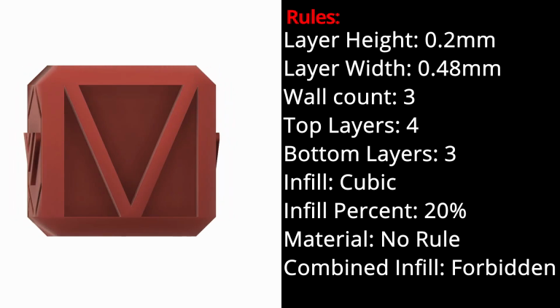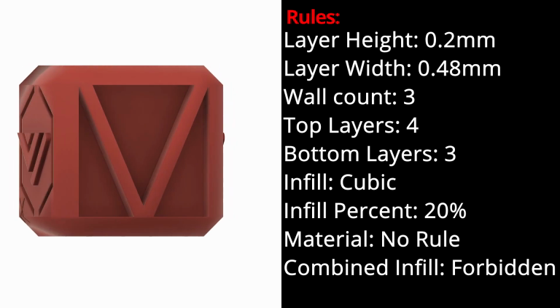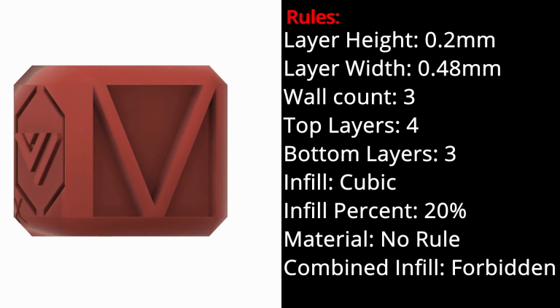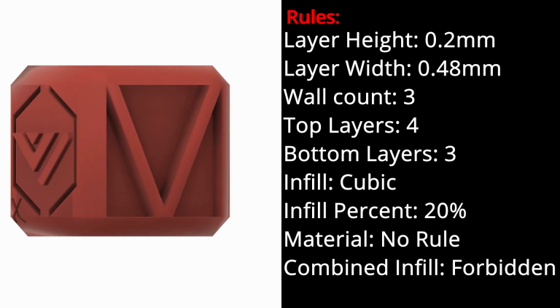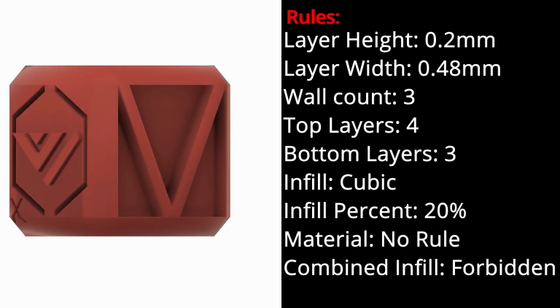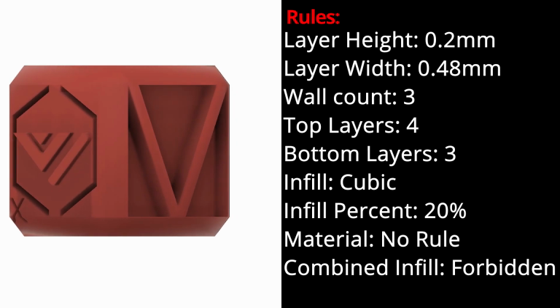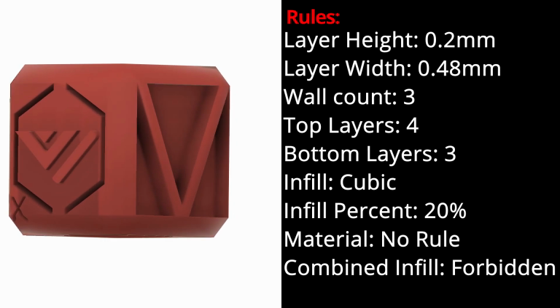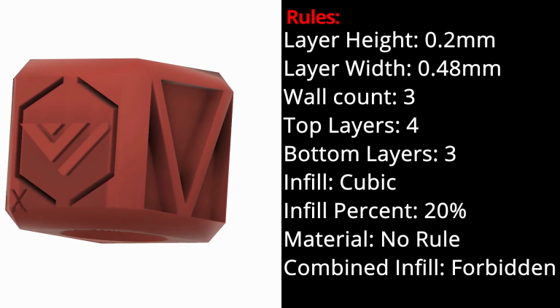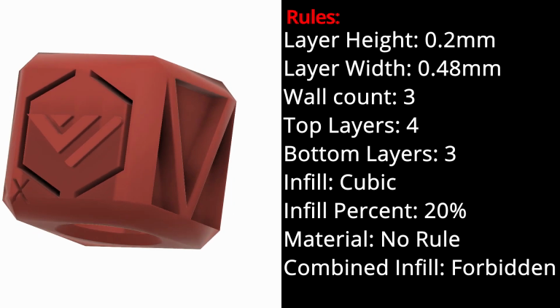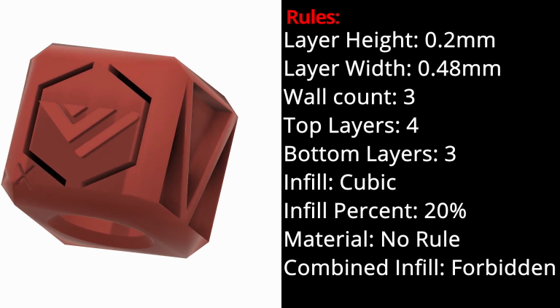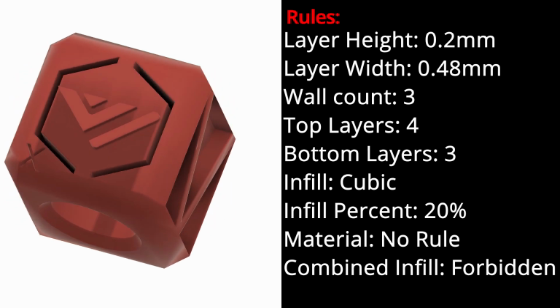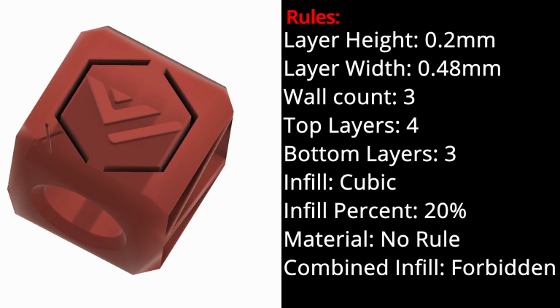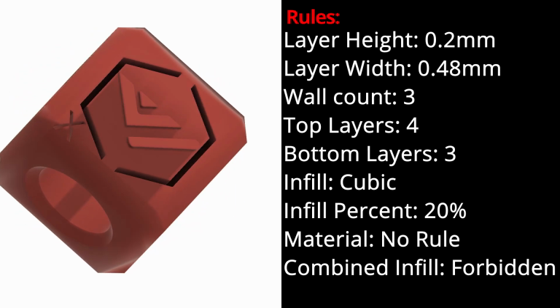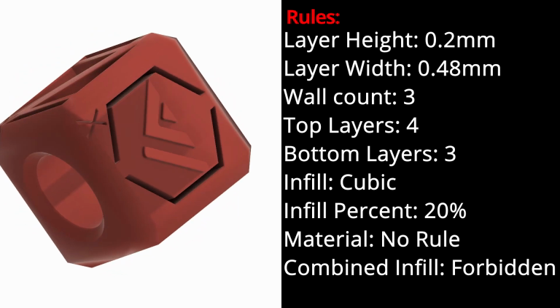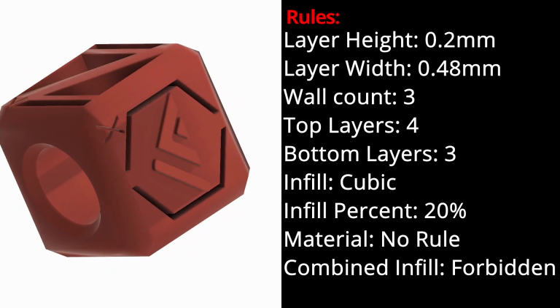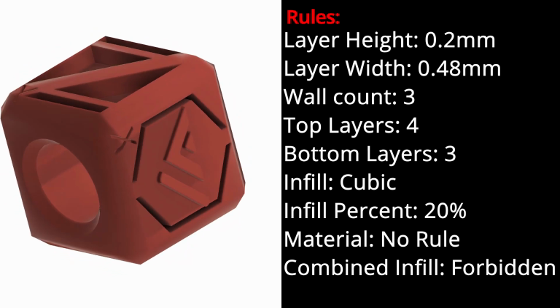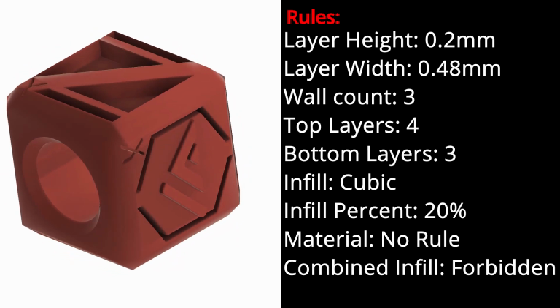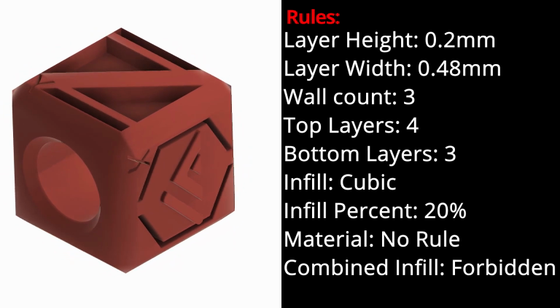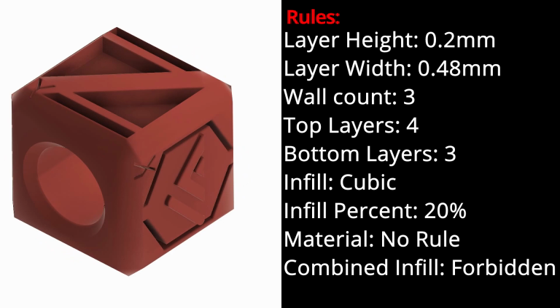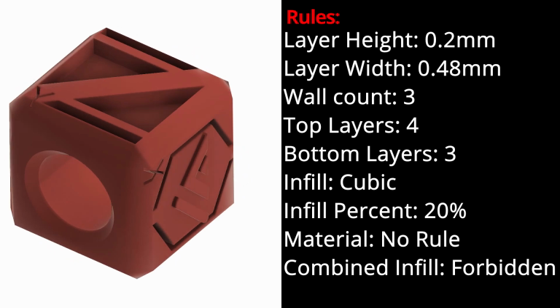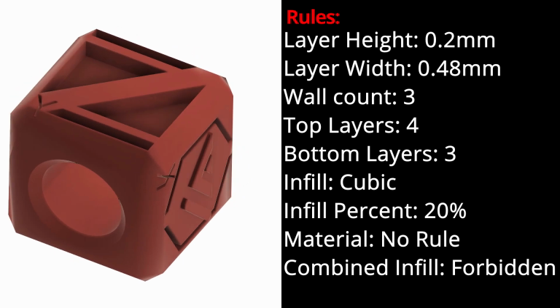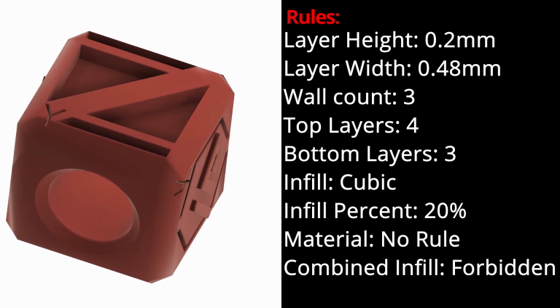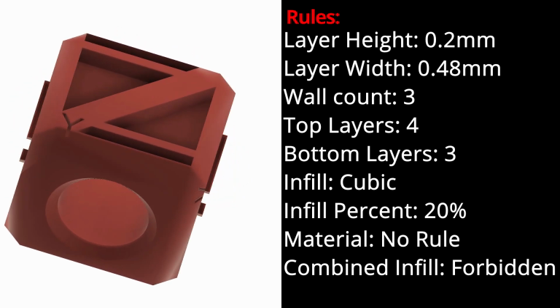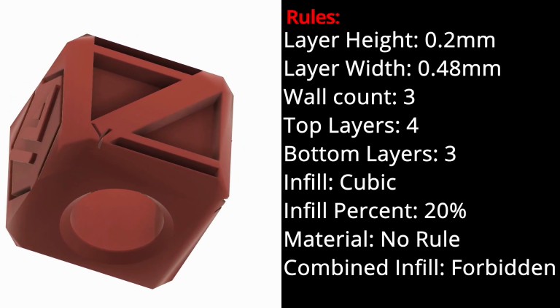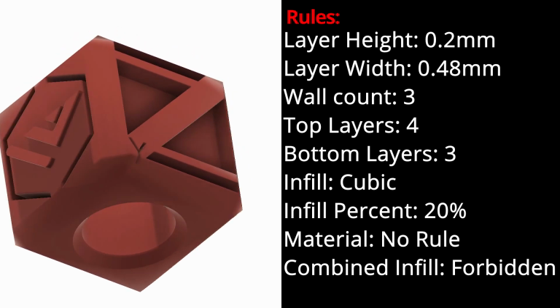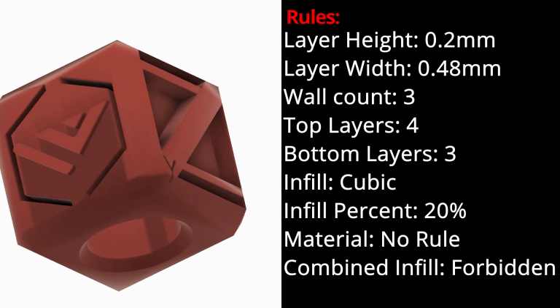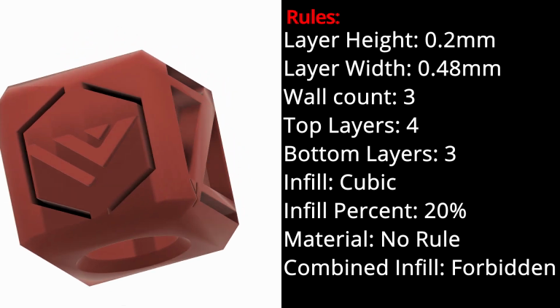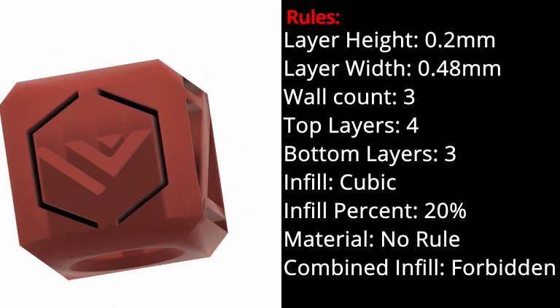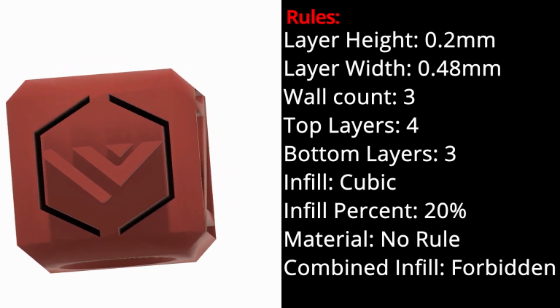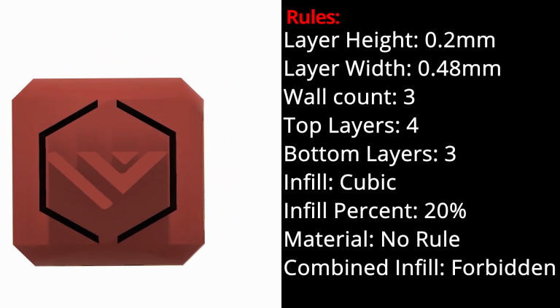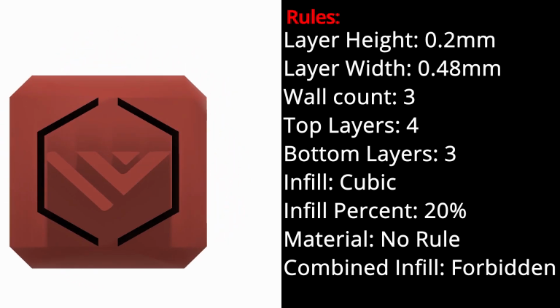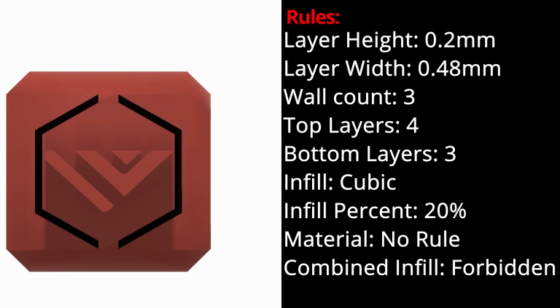All the rules and information can be found under the New Competitions channel and will also be in the description down below. You have all the way up to September 30th to submit your cube and vote for others' cubes.